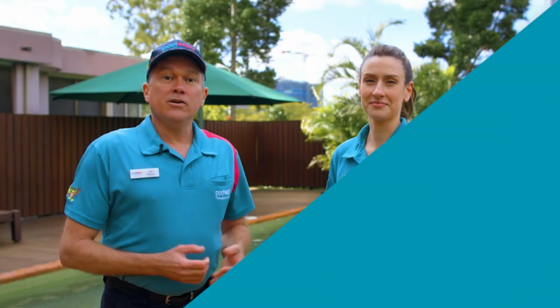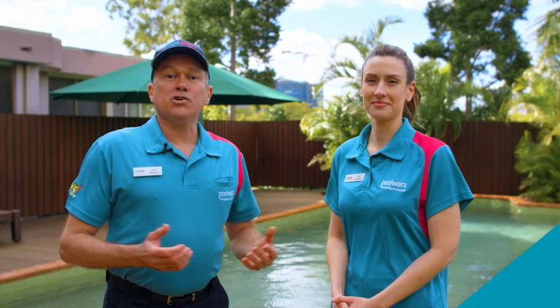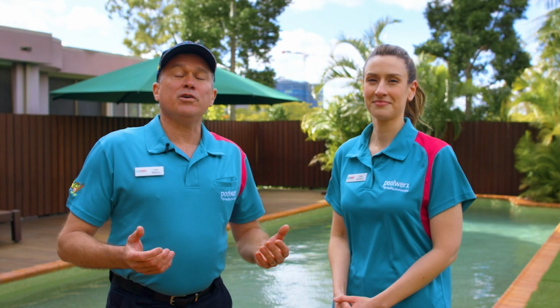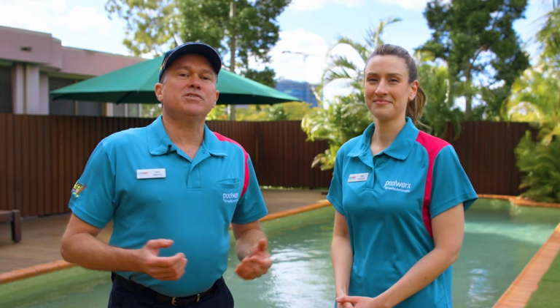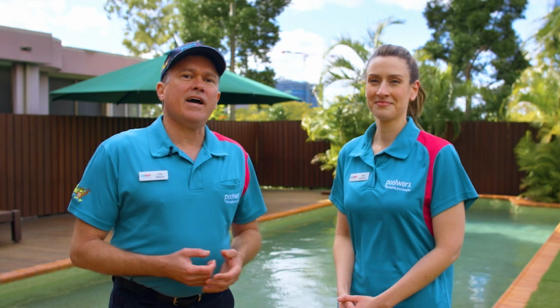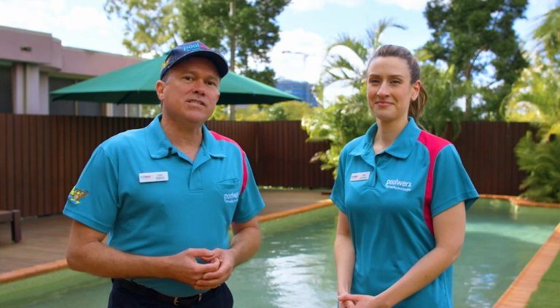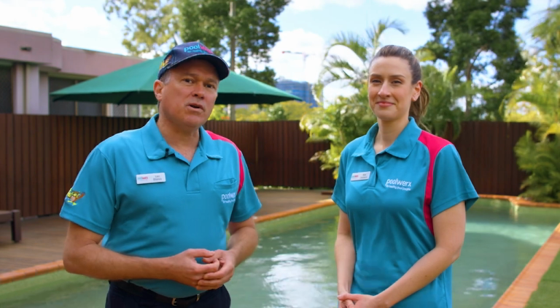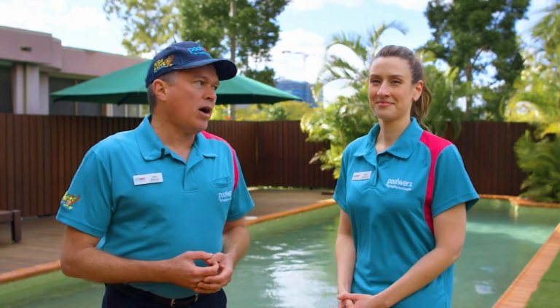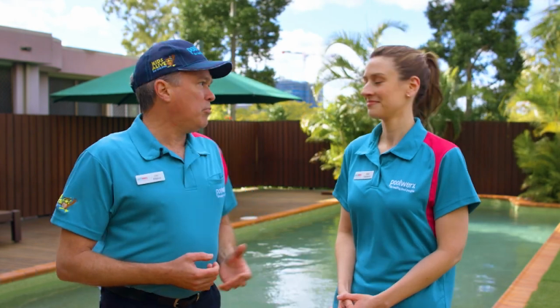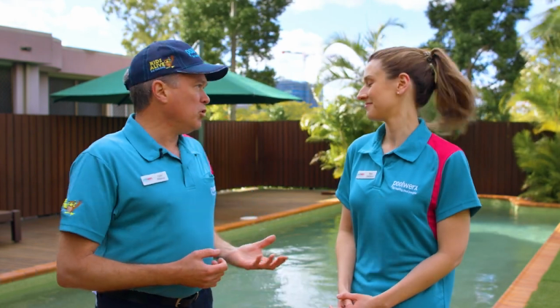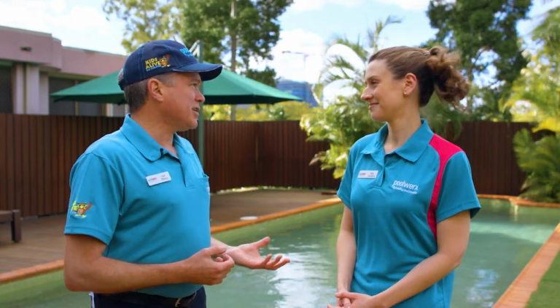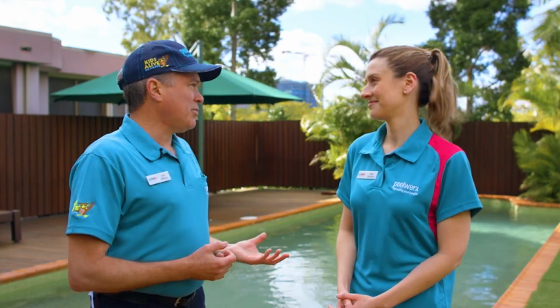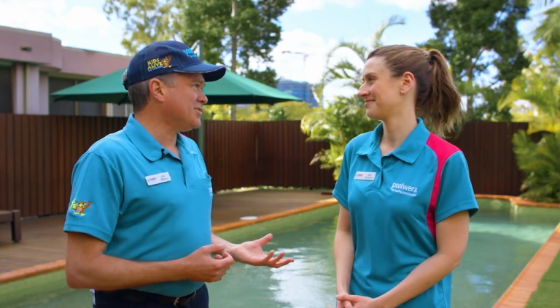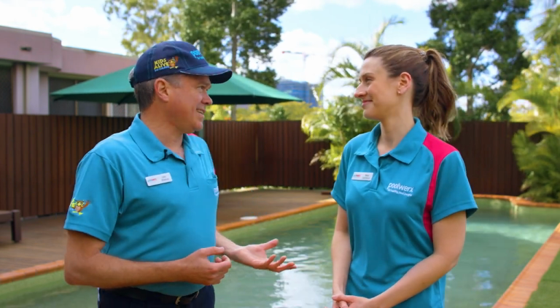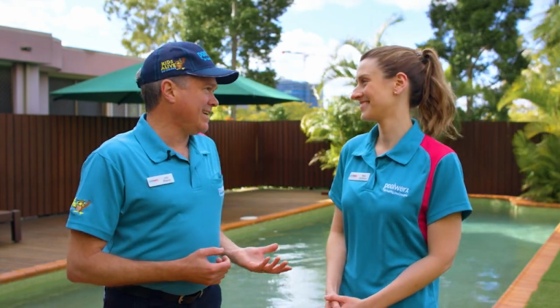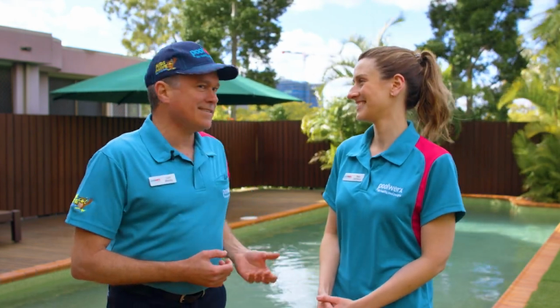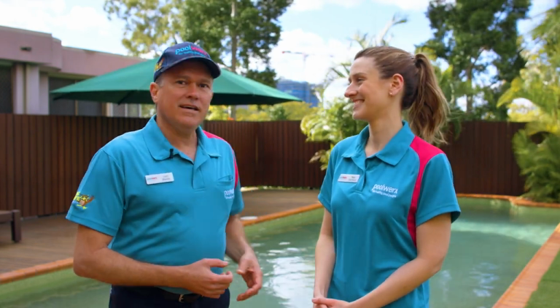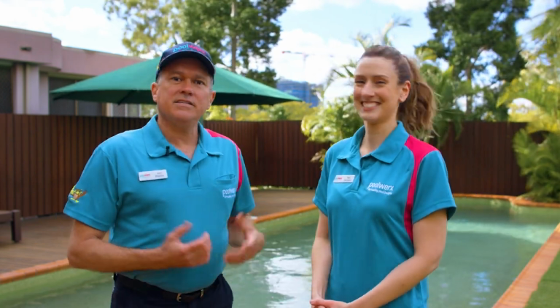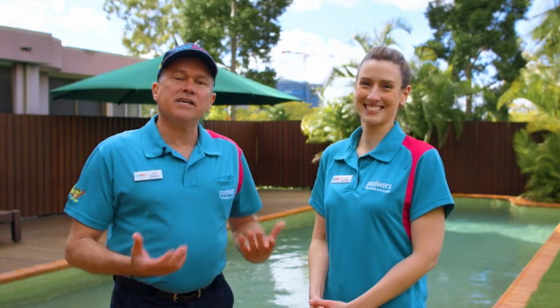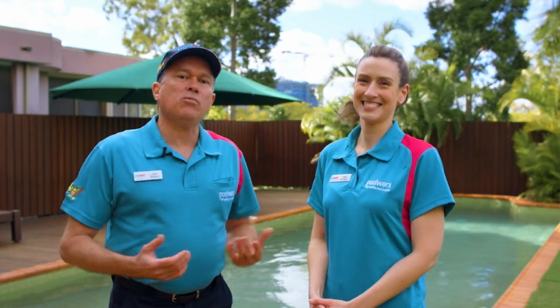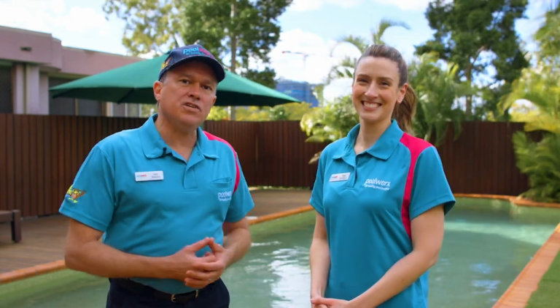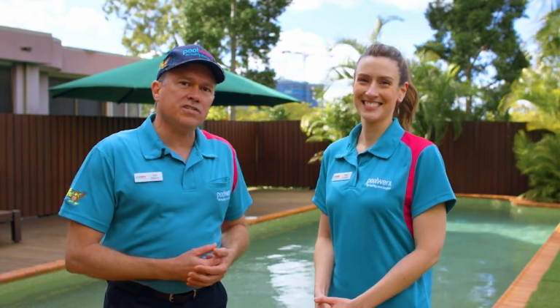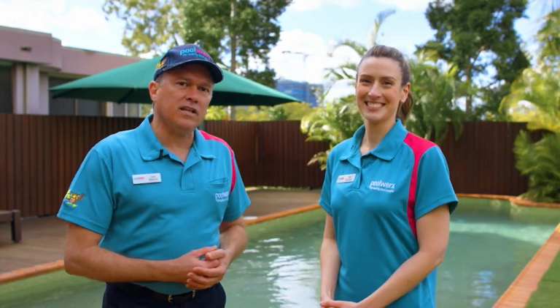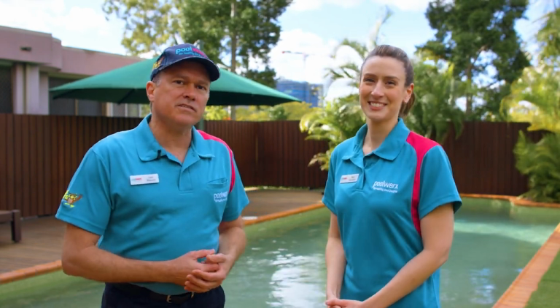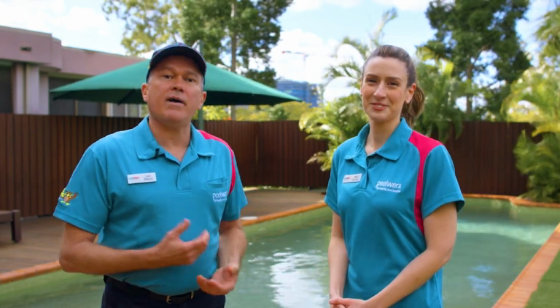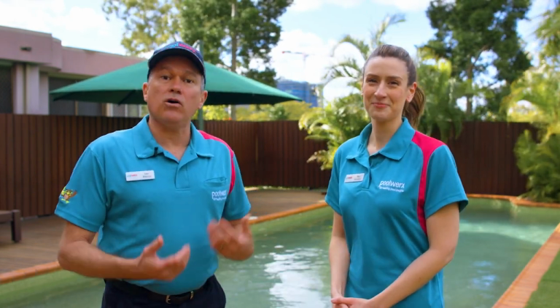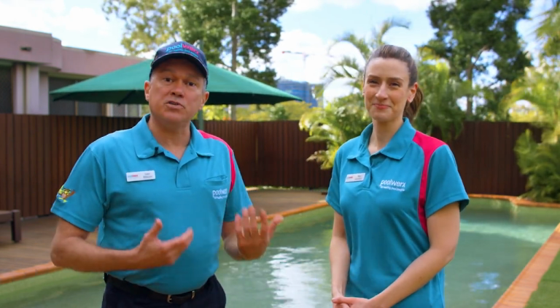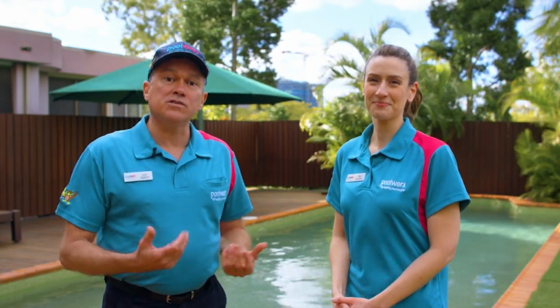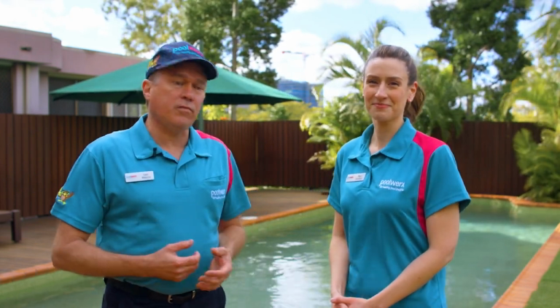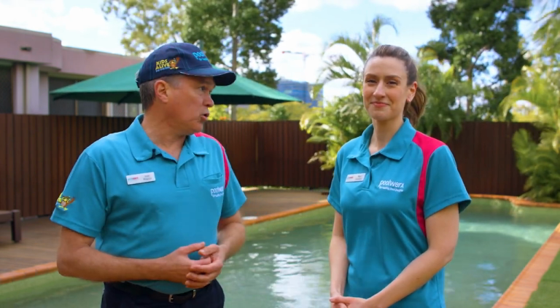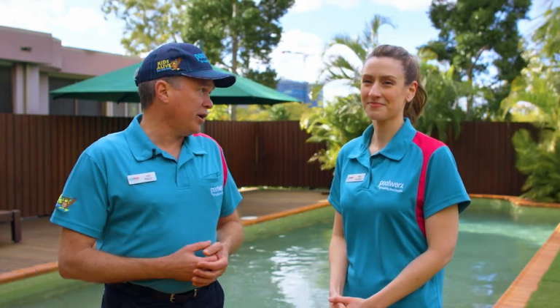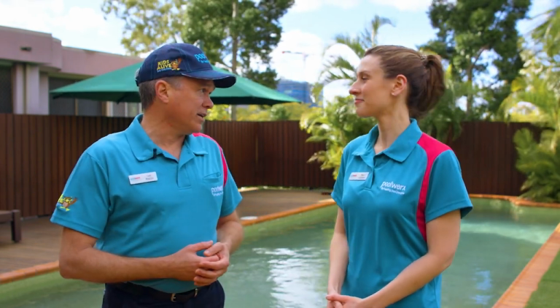Joining me today is one of our pool experts, Tess. Tess, what can you tell us about options for pool heating?